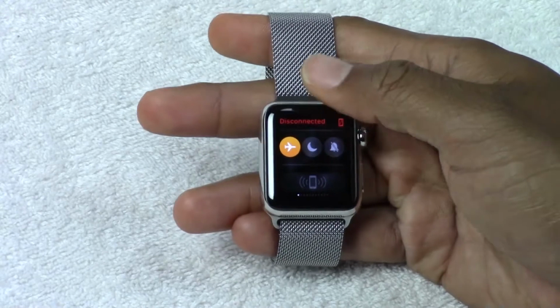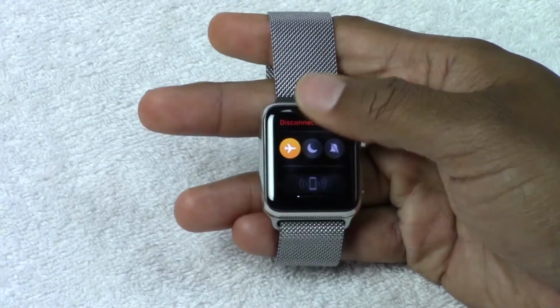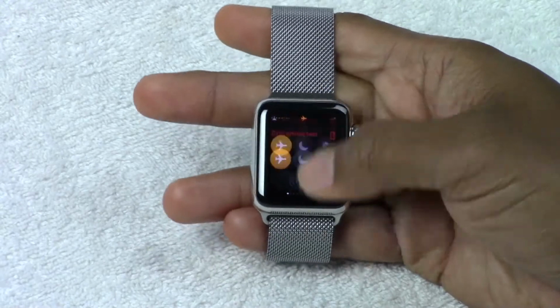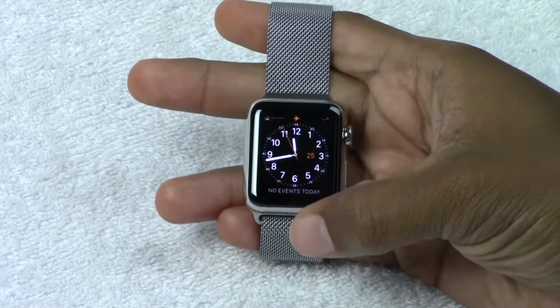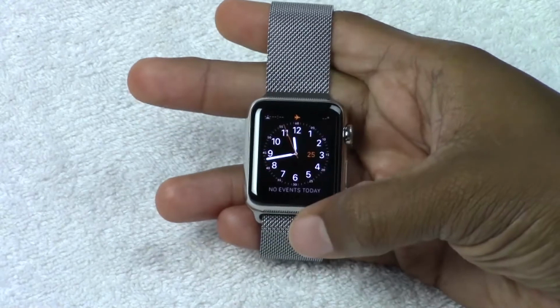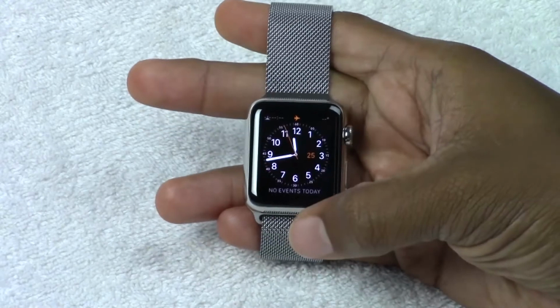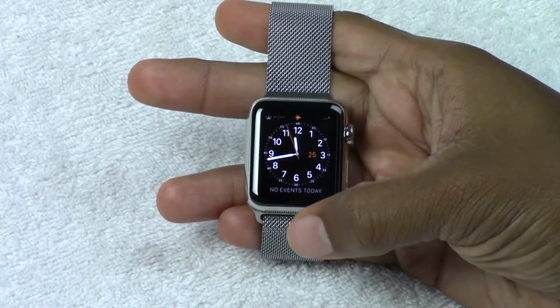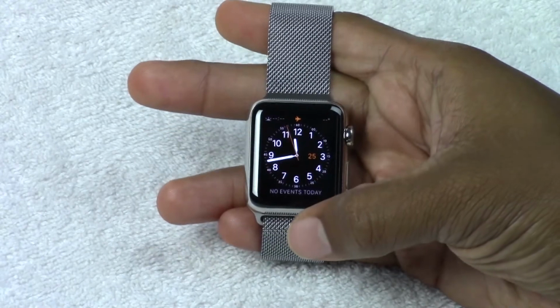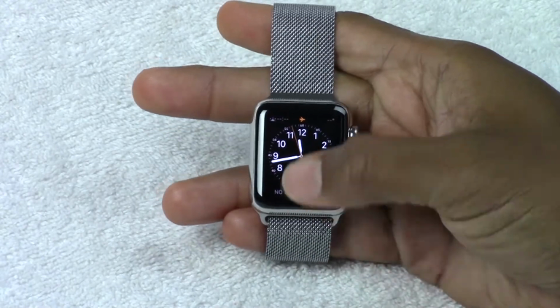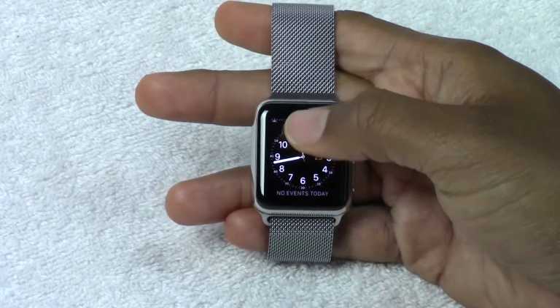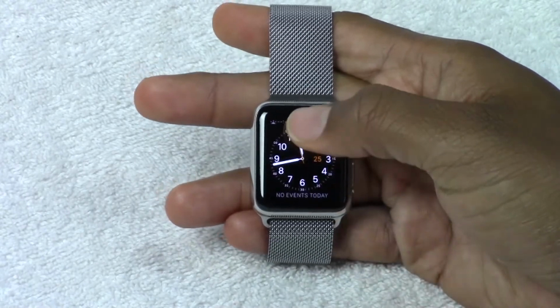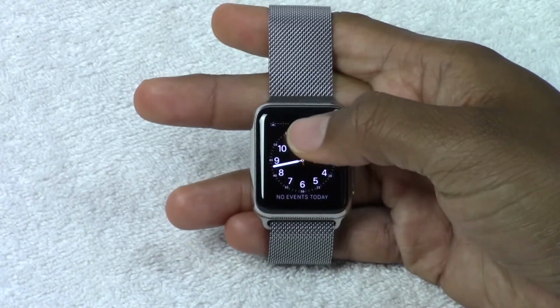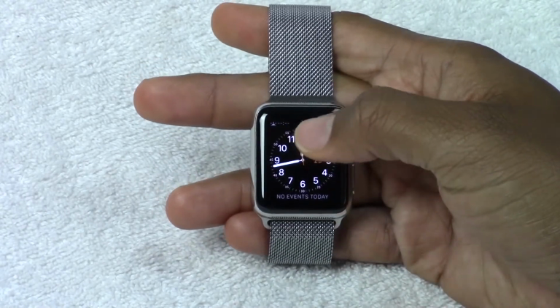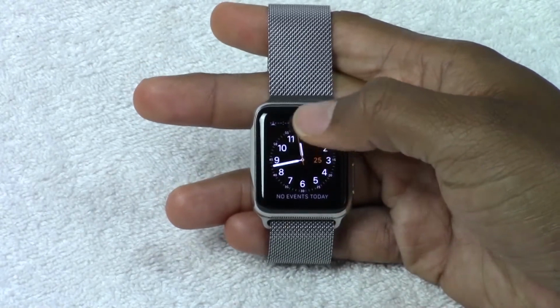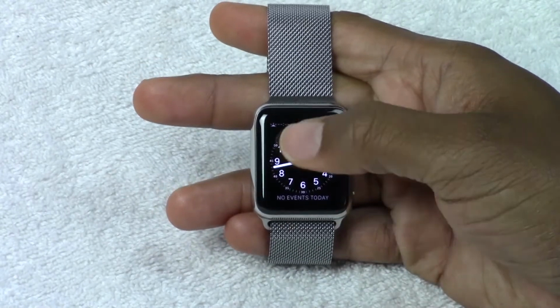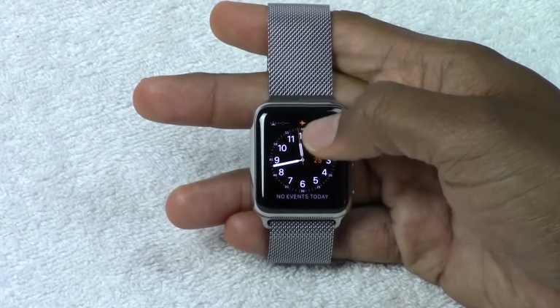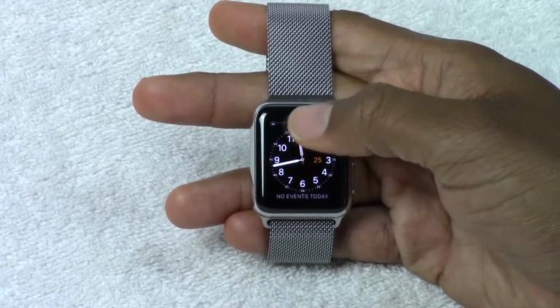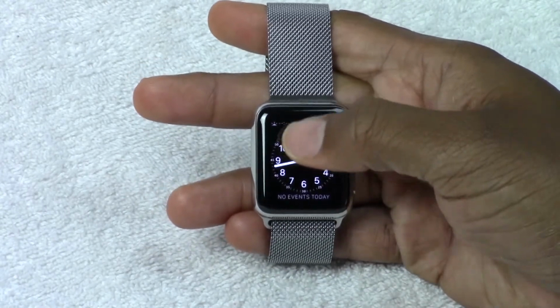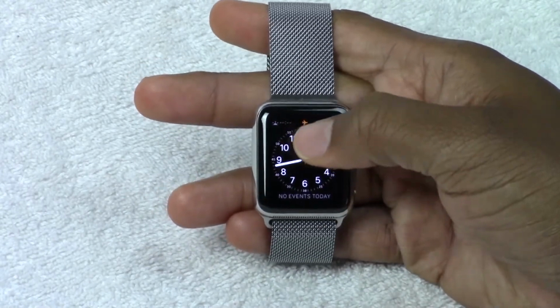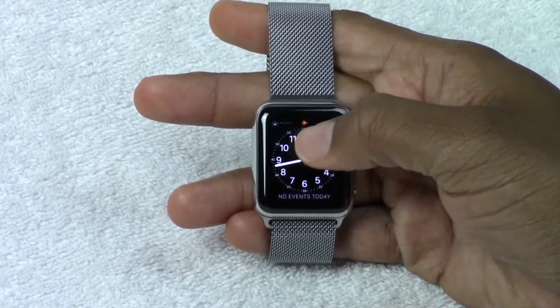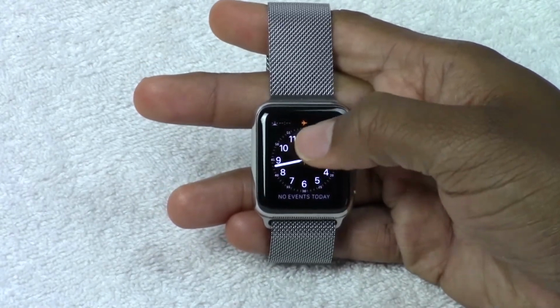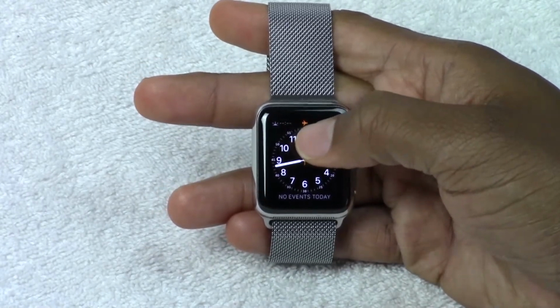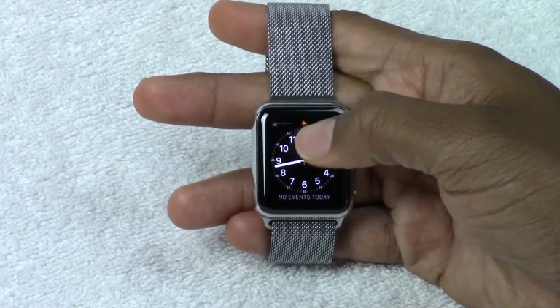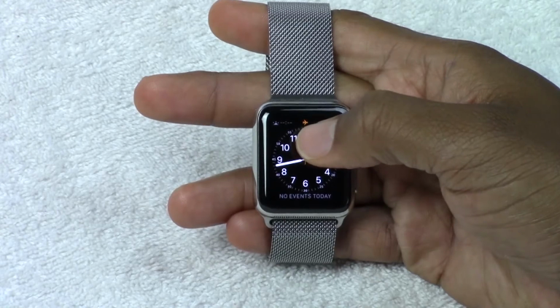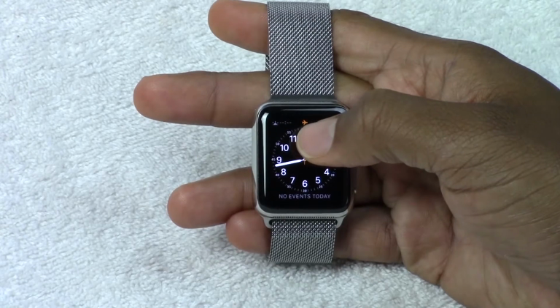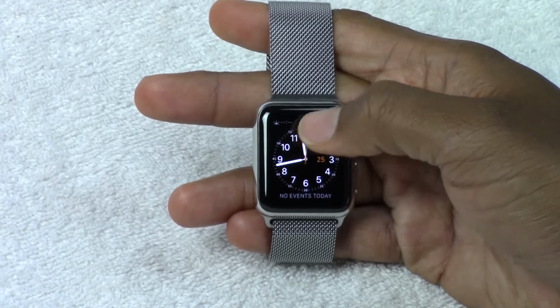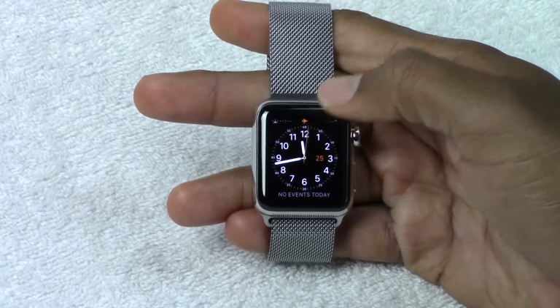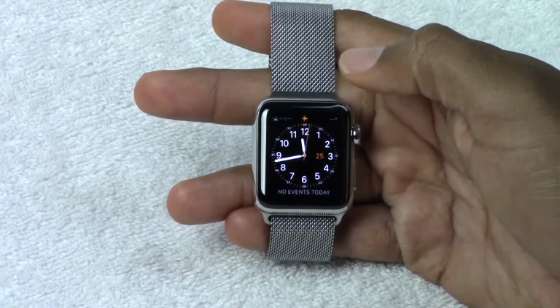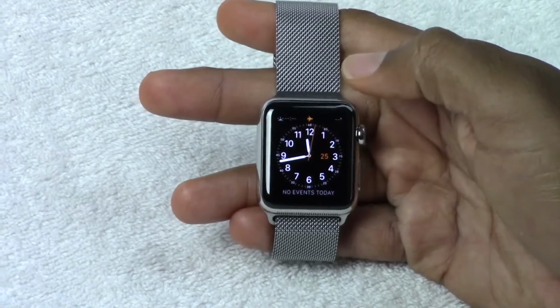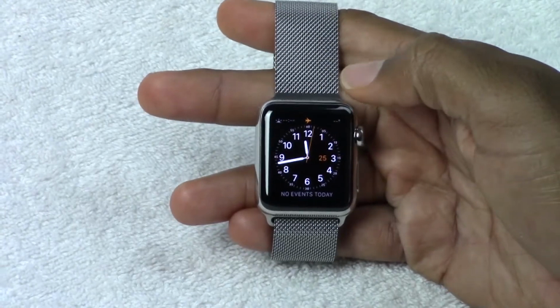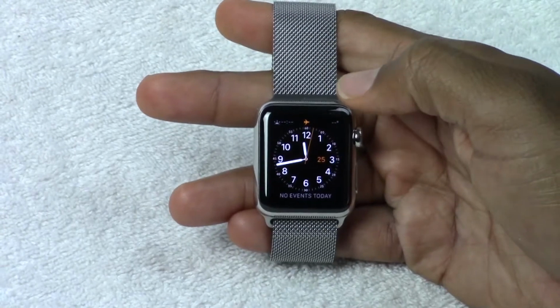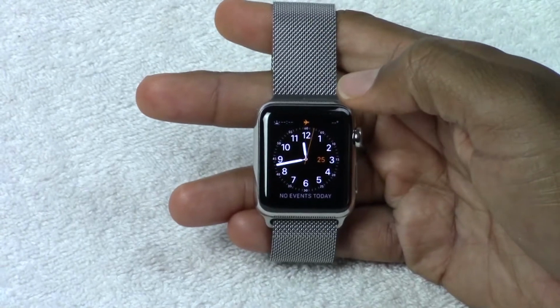And as soon as you arrive at your destination, you'll see the little orange airplane icon up there, which lets you know you're successfully in airplane mode.